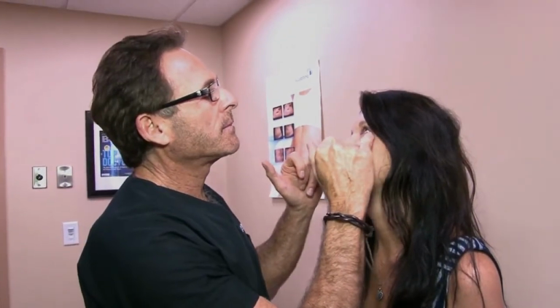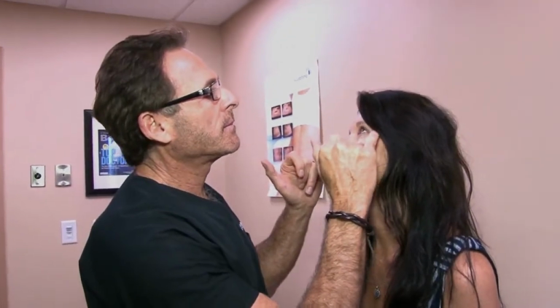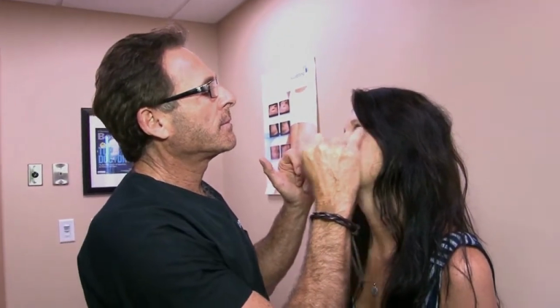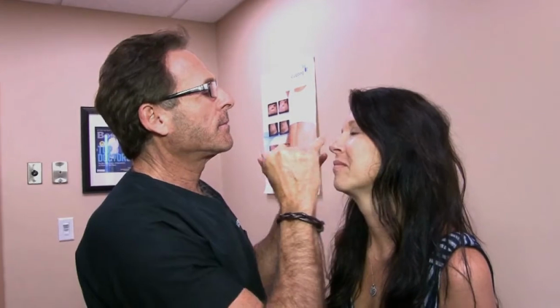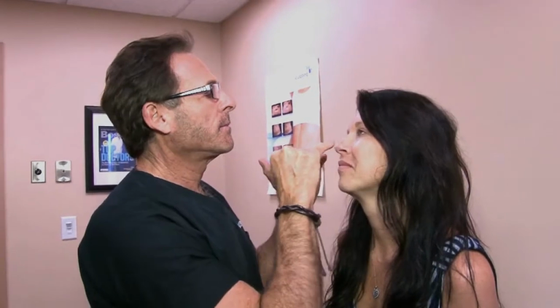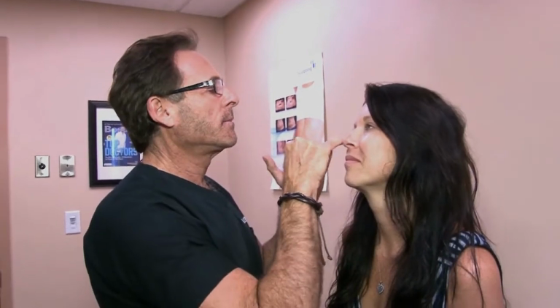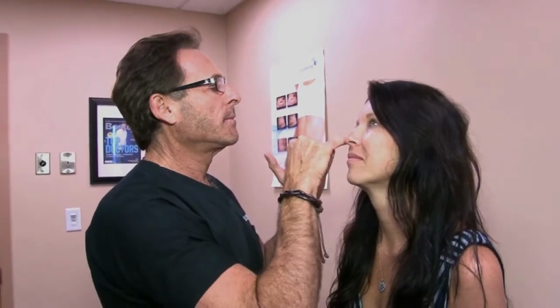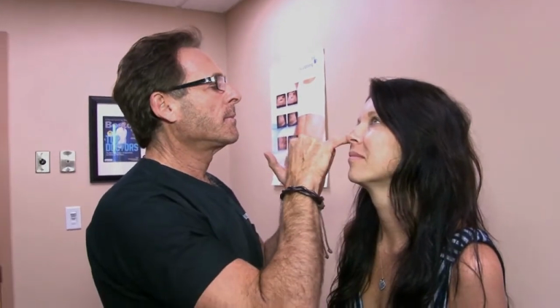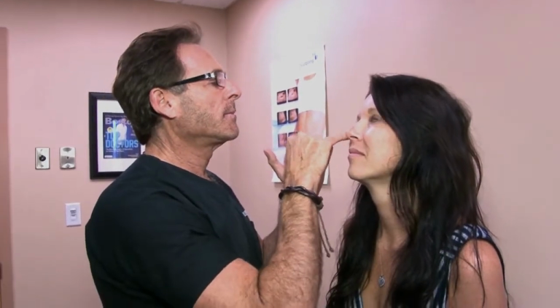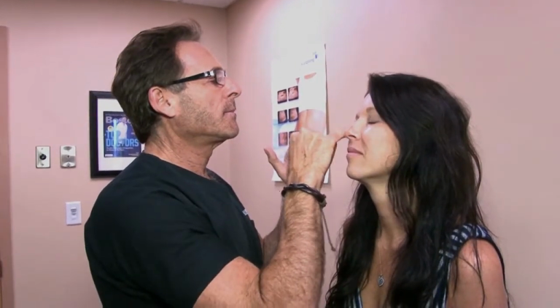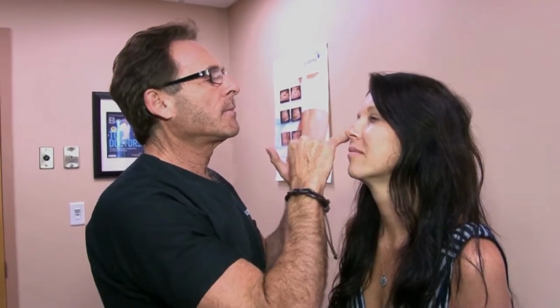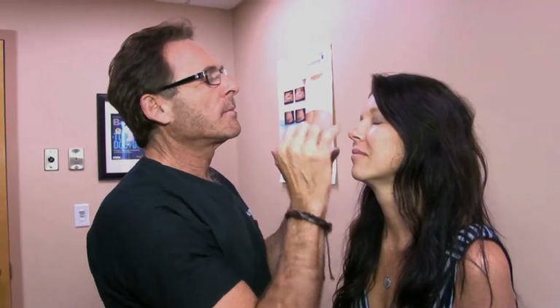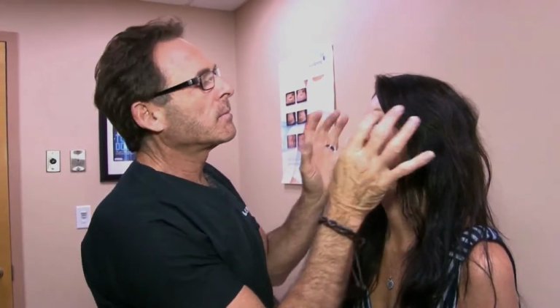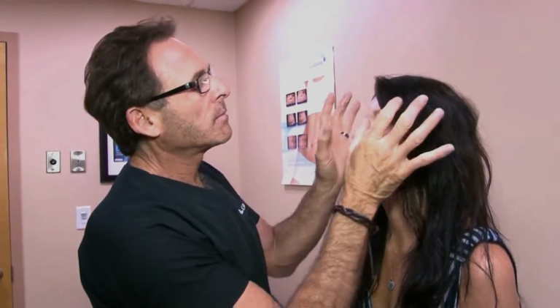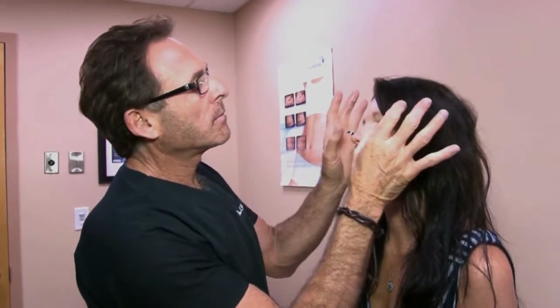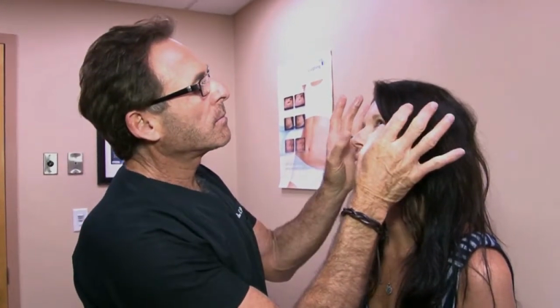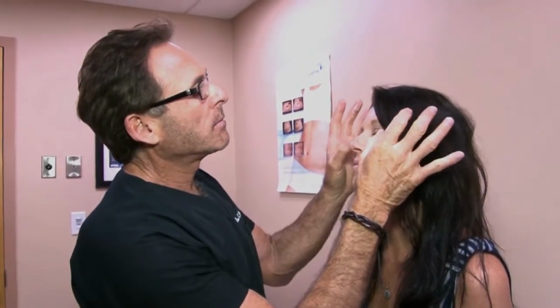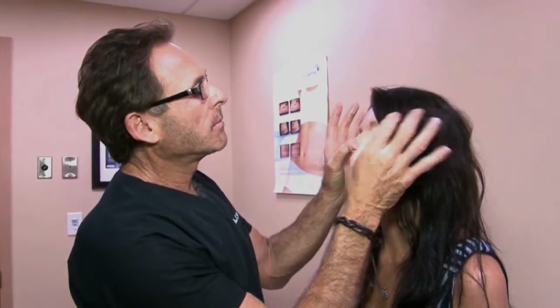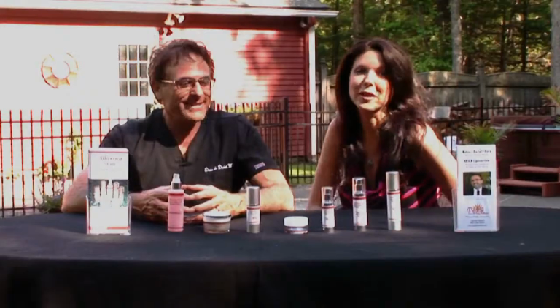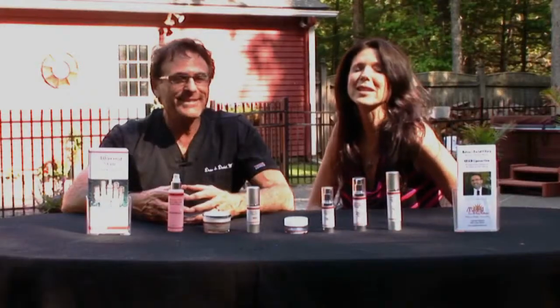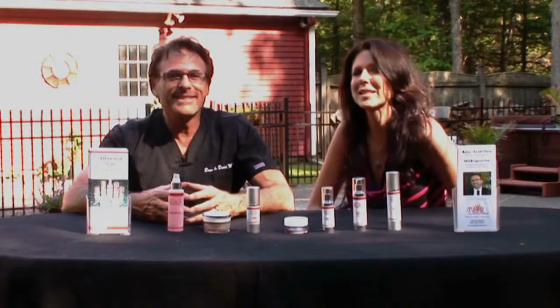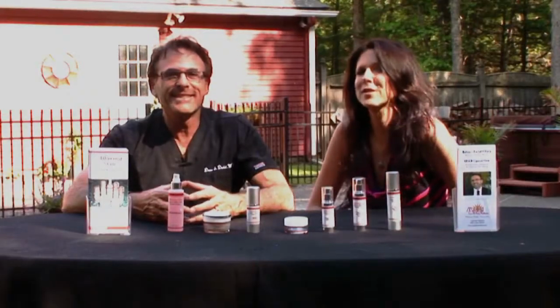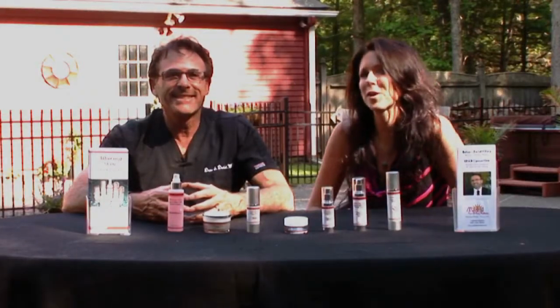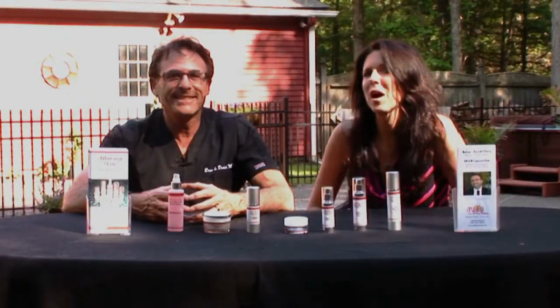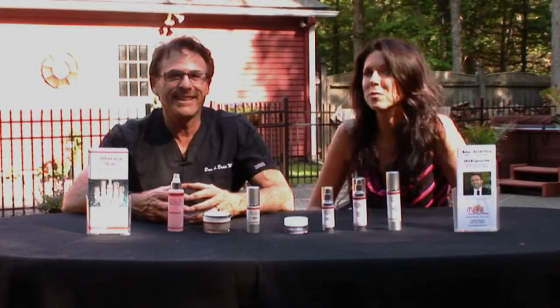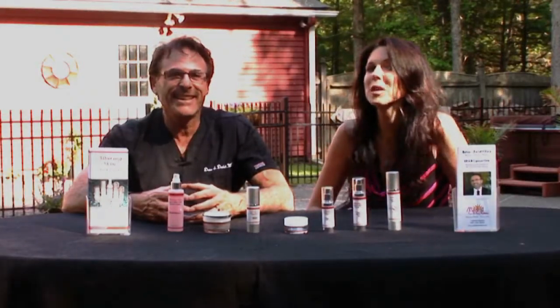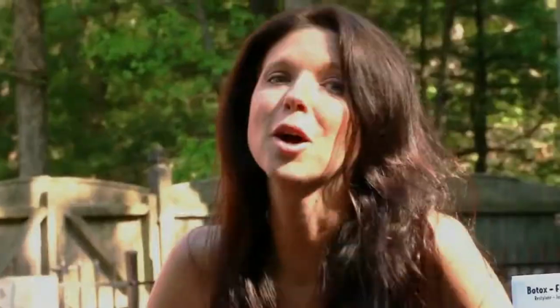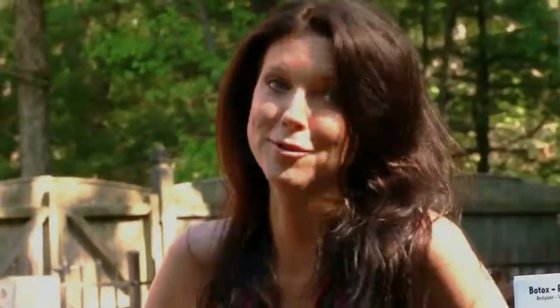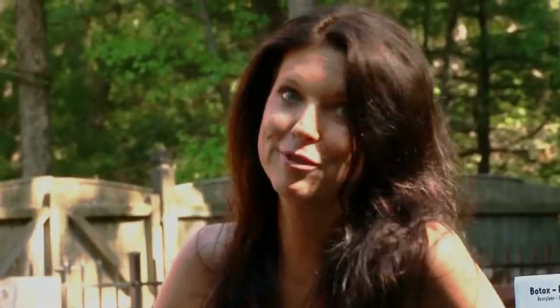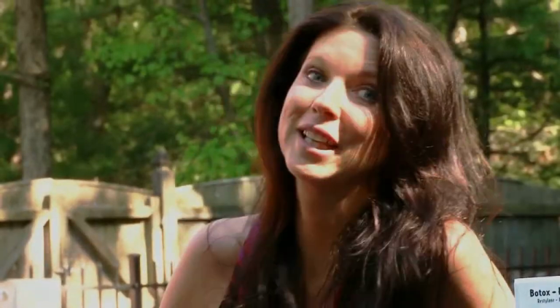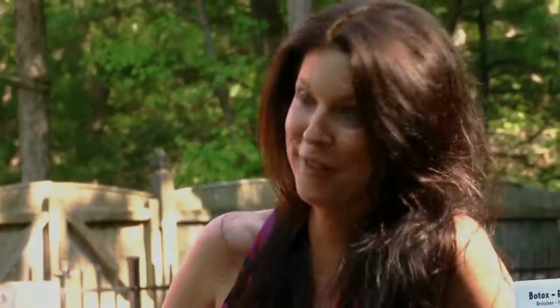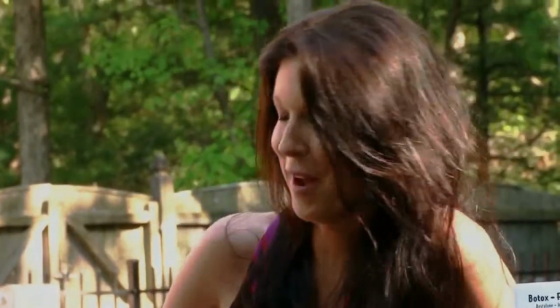Men love it, but they don't always admit that they use products like this. They start ordering it and say it's for their wives — but we know it's really for them.